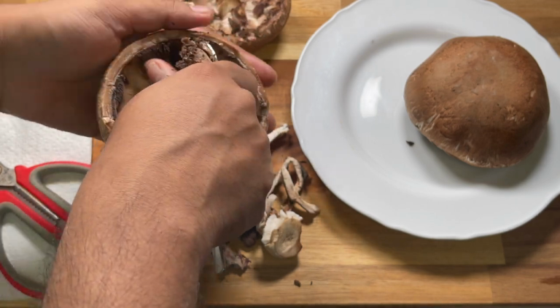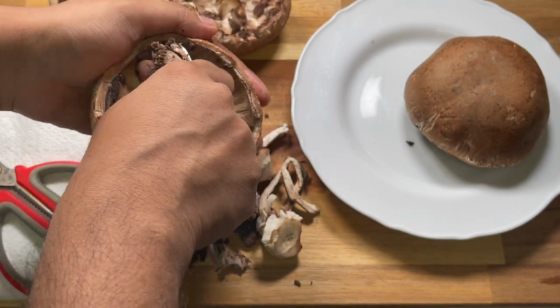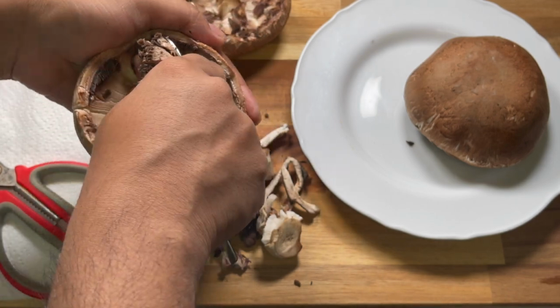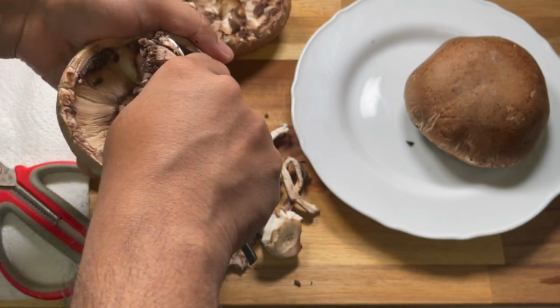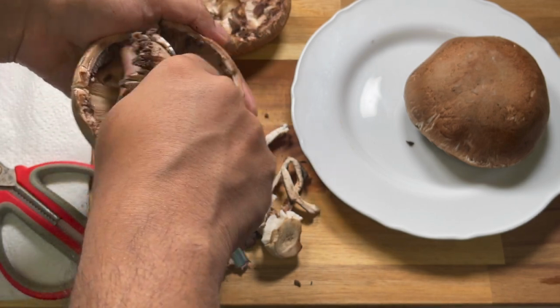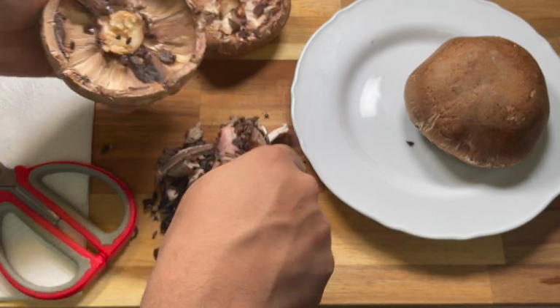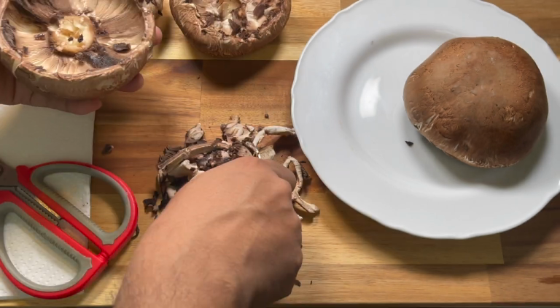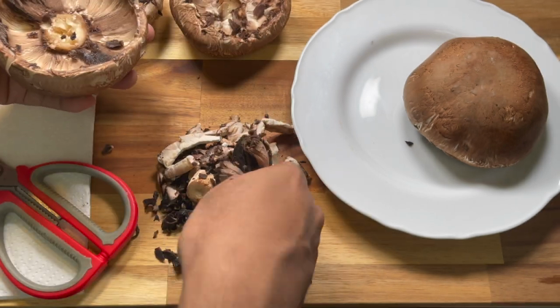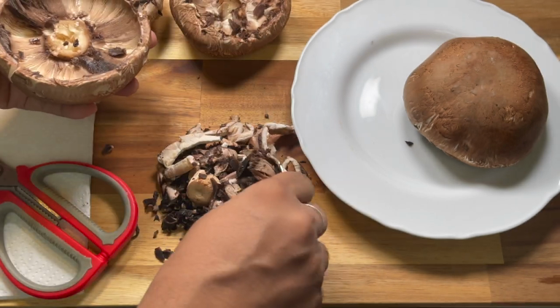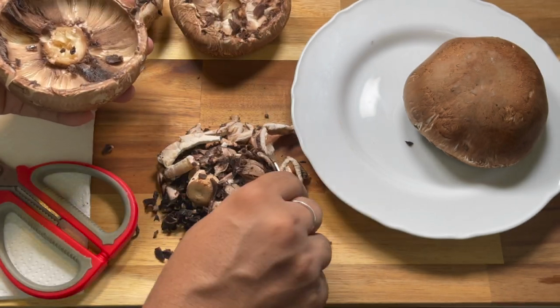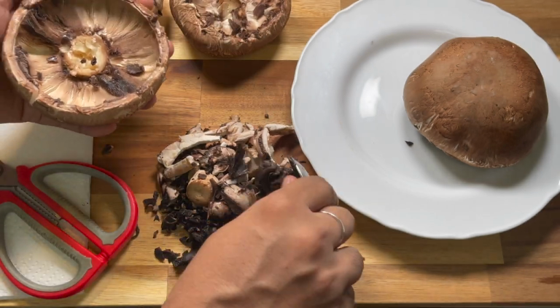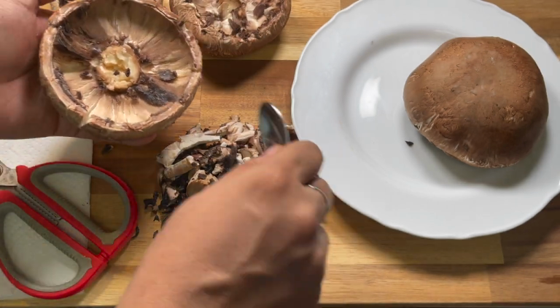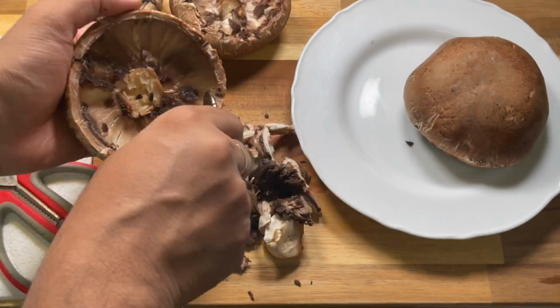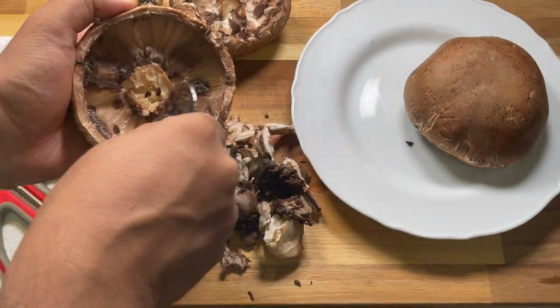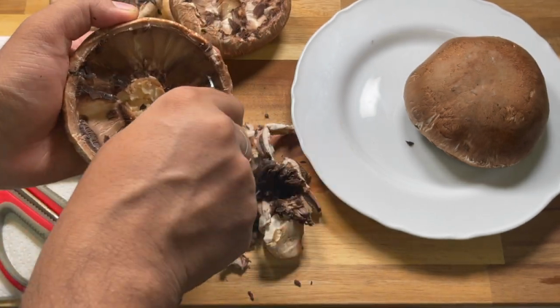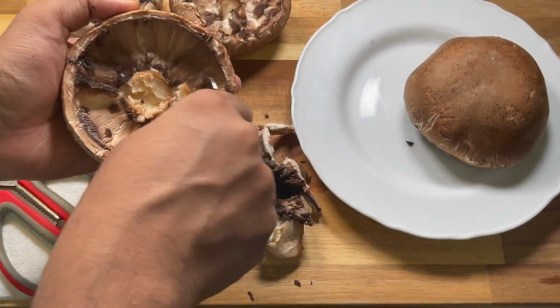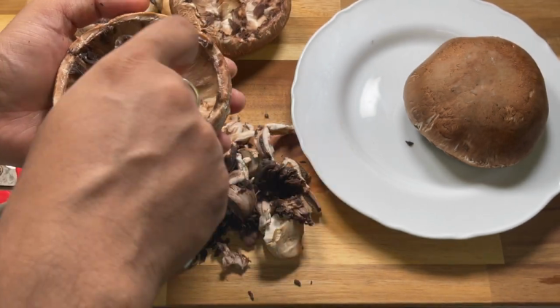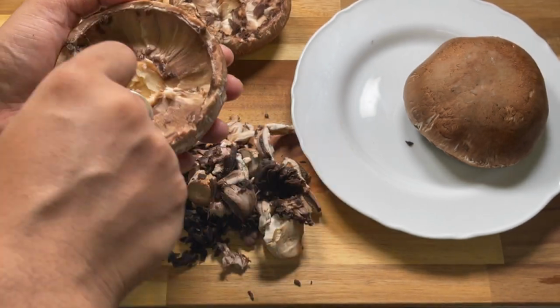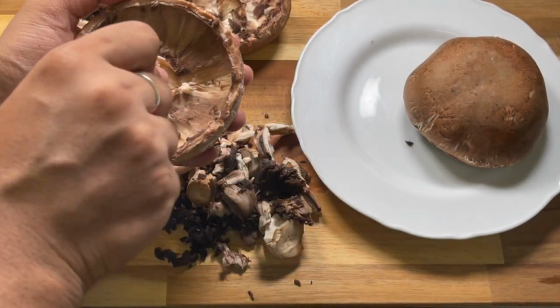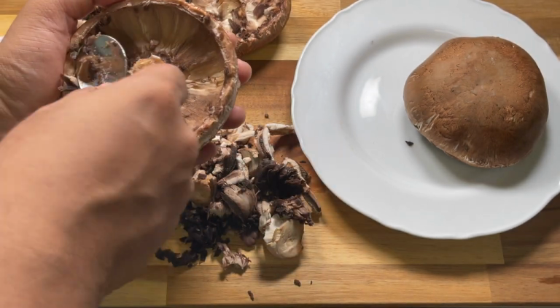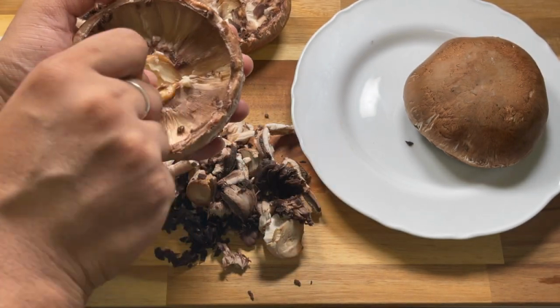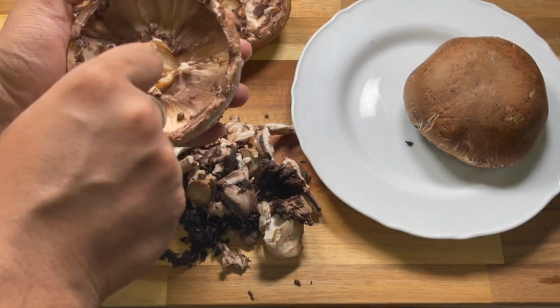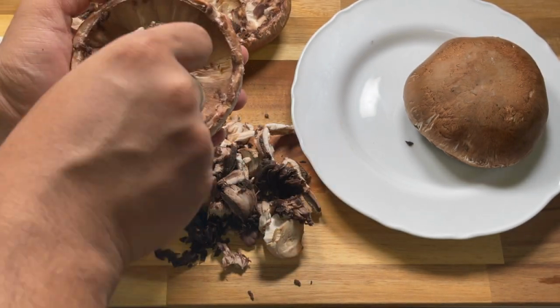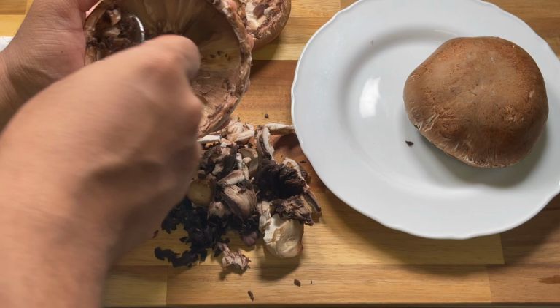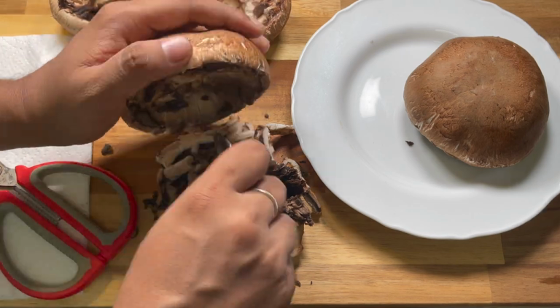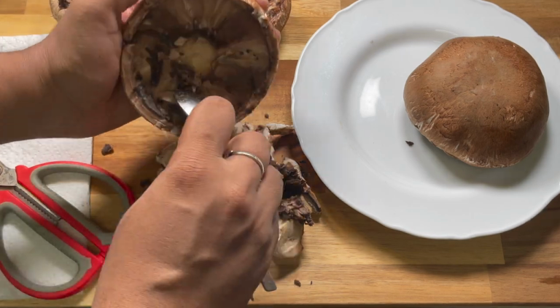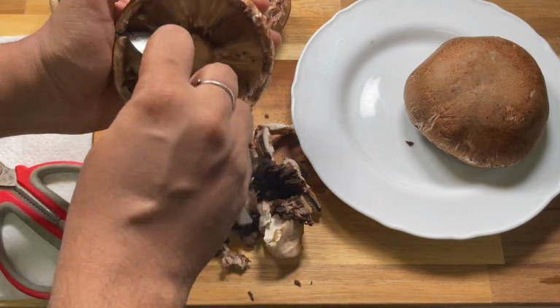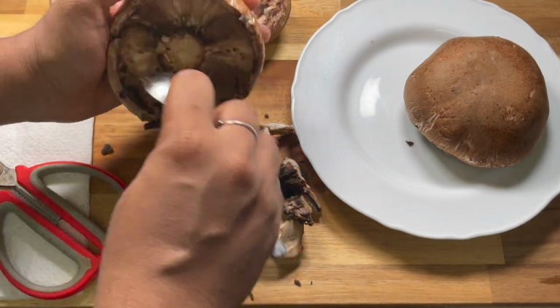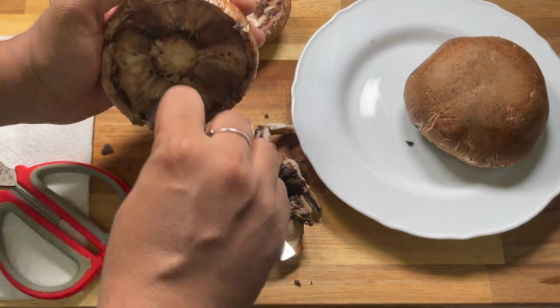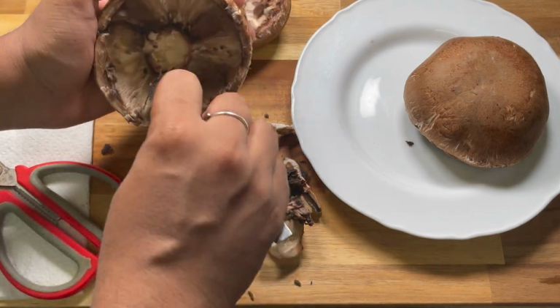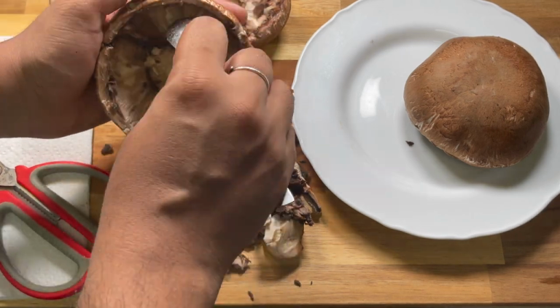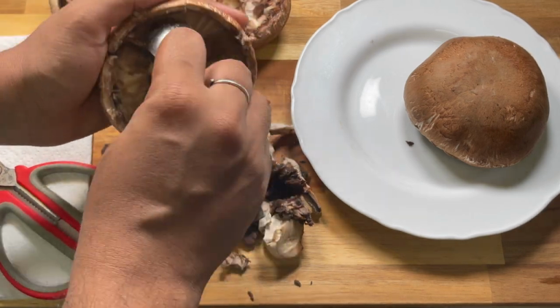Carefully scratch the cap of the mushroom to remove any remaining gills under the cap.